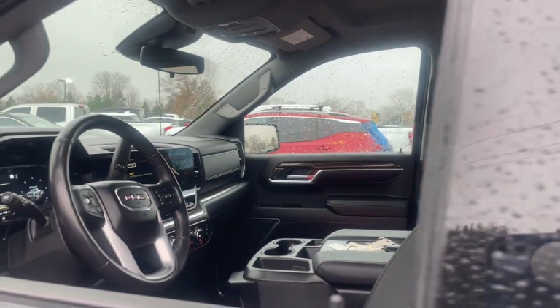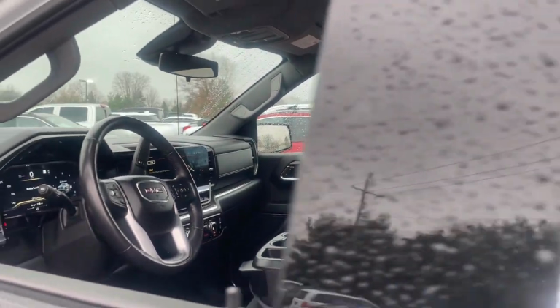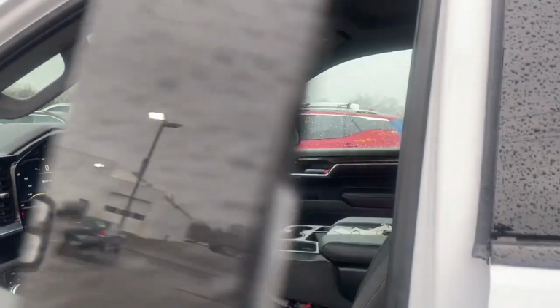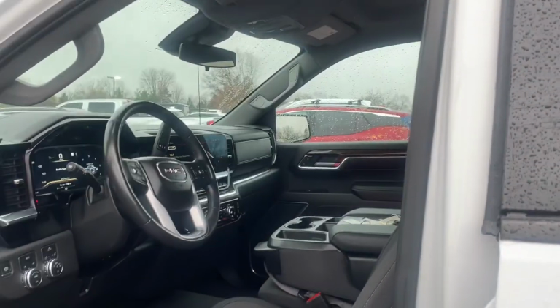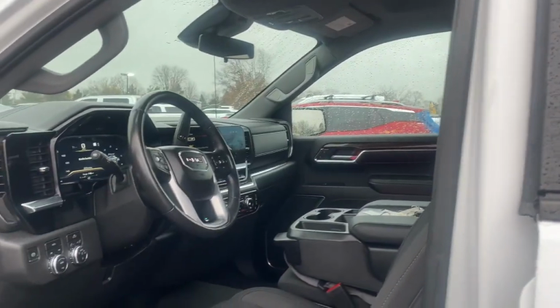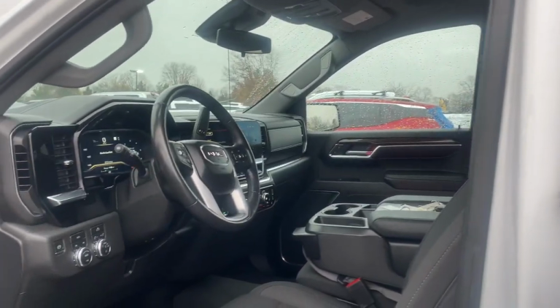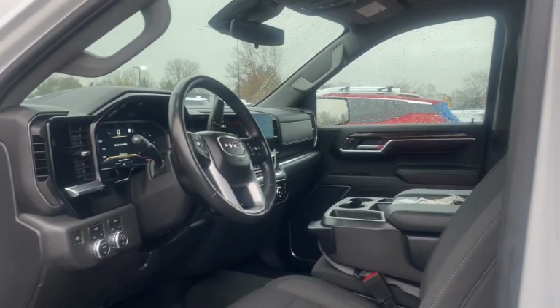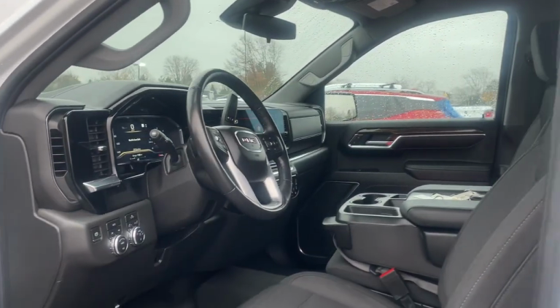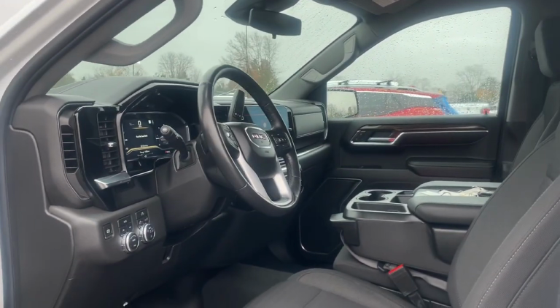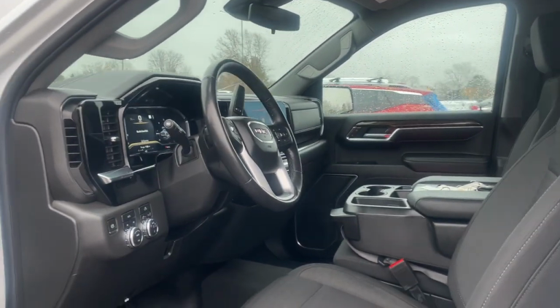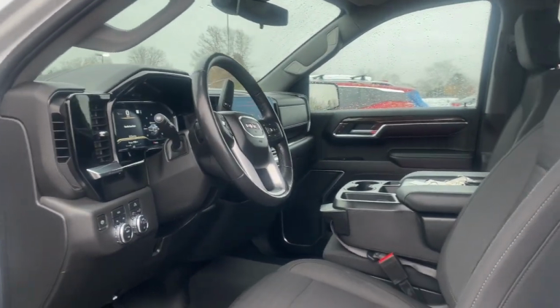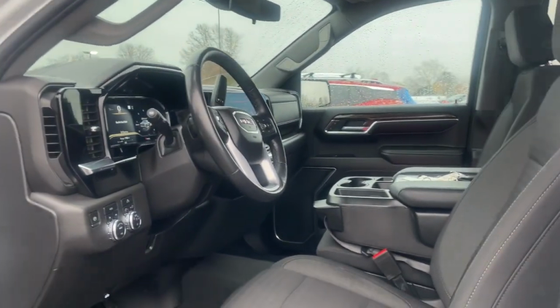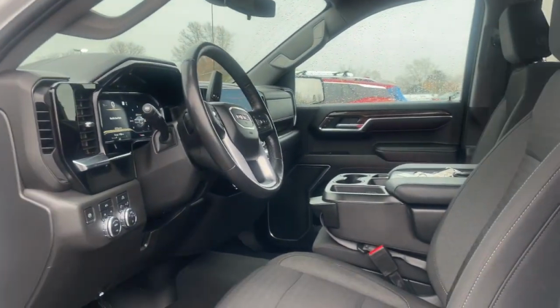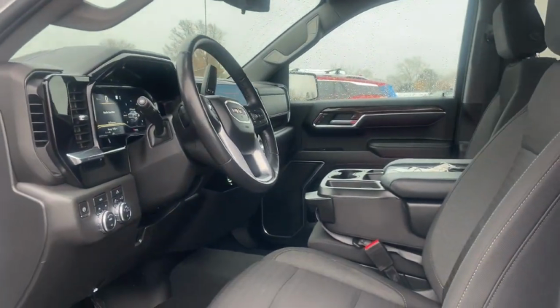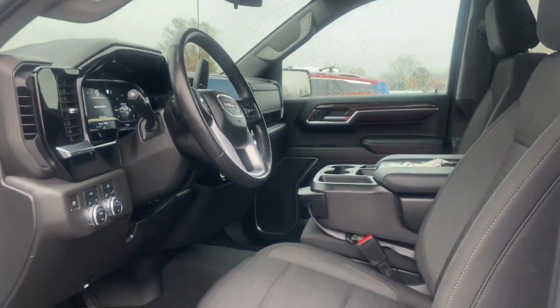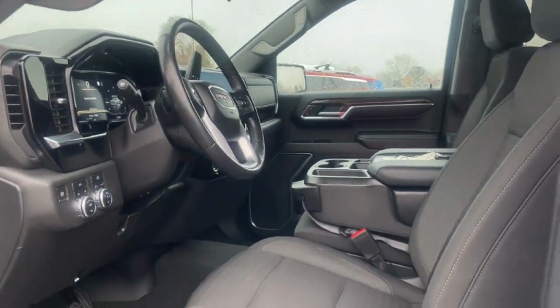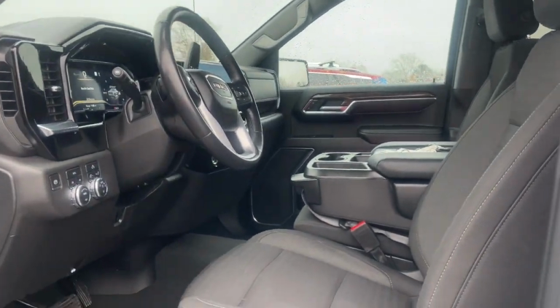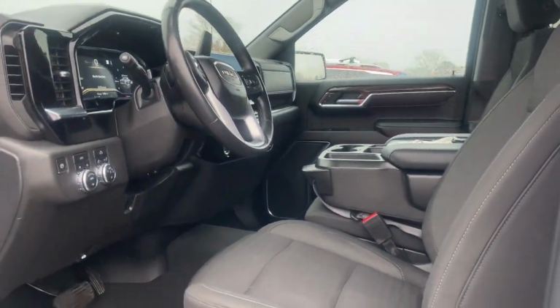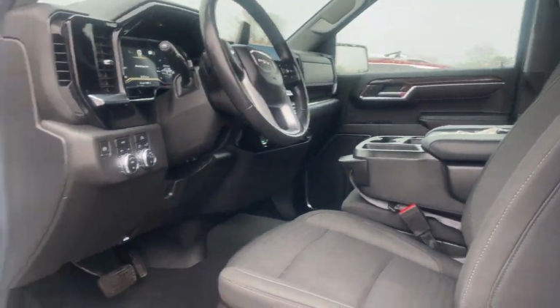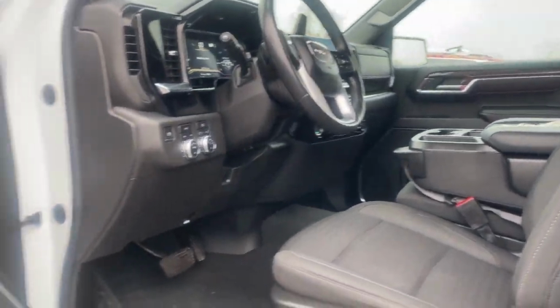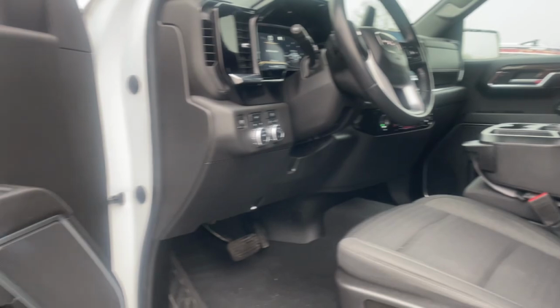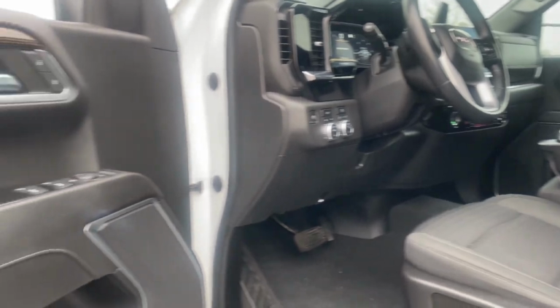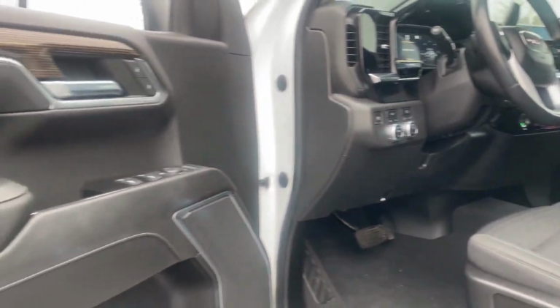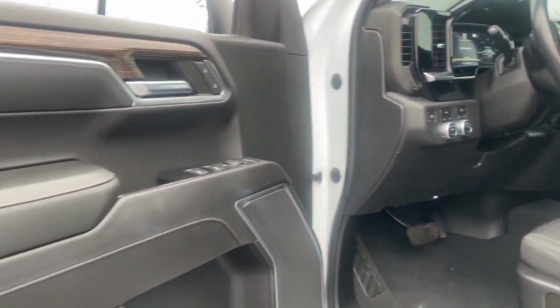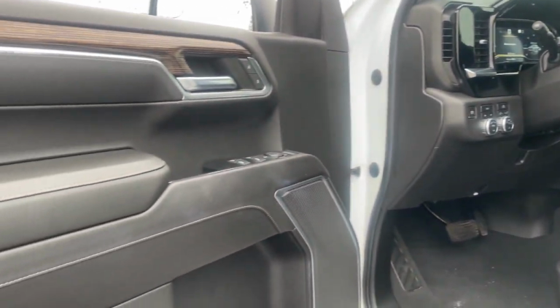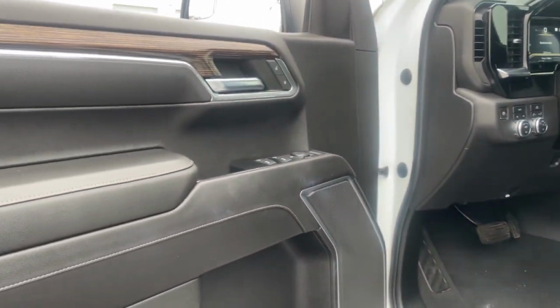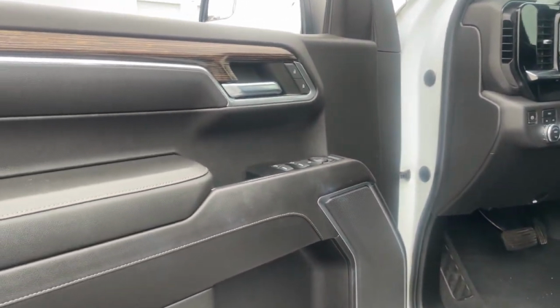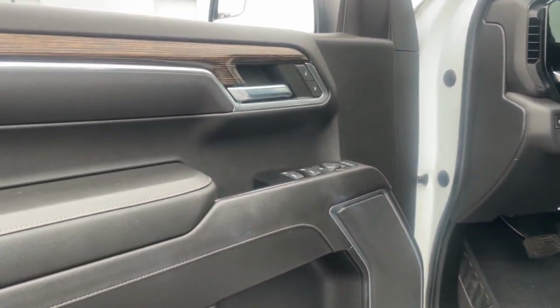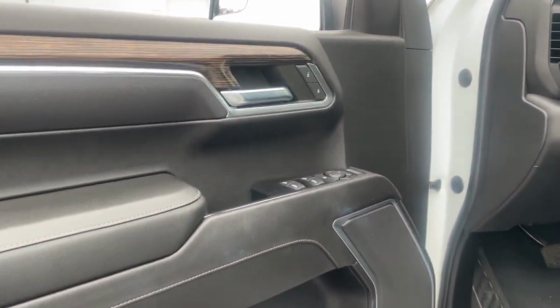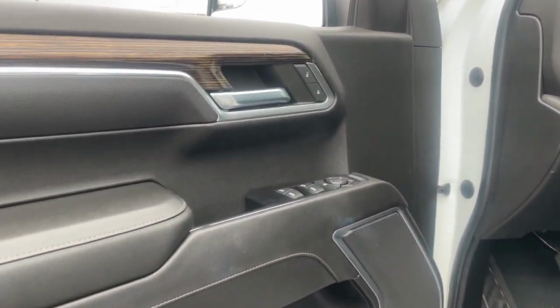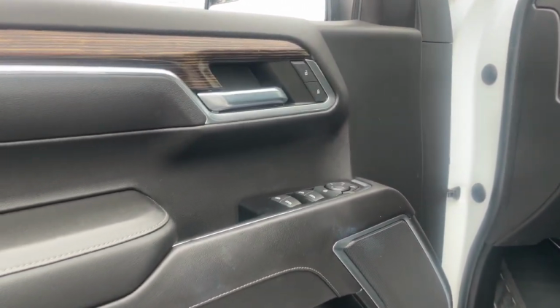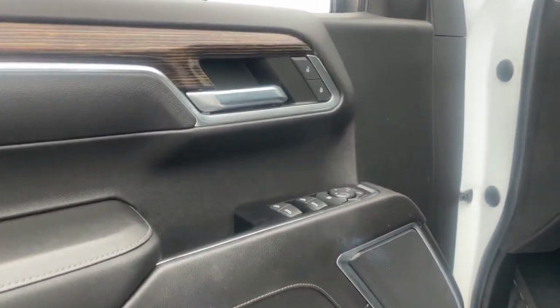Navigation System, Keyless Entry, Heated Driver Seat, Satellite Radio, Premium Sound System, Remote Engine Start.